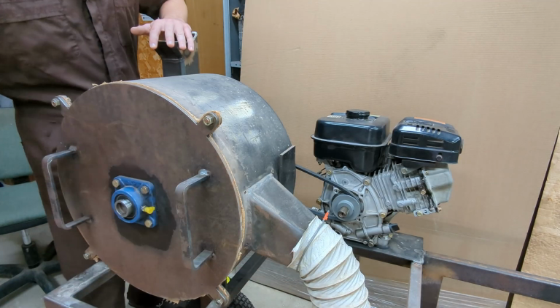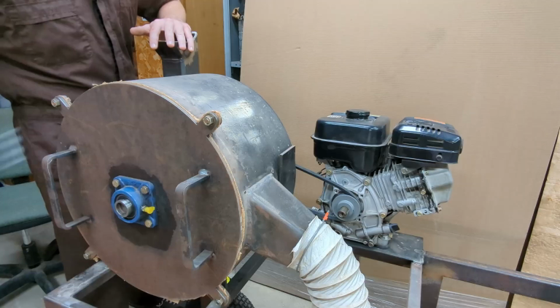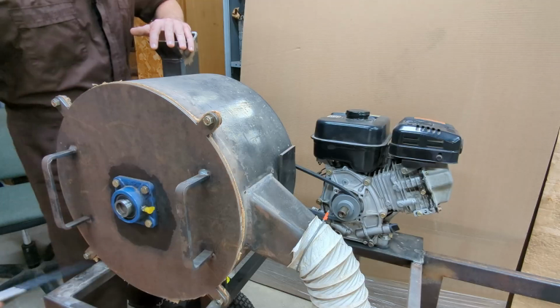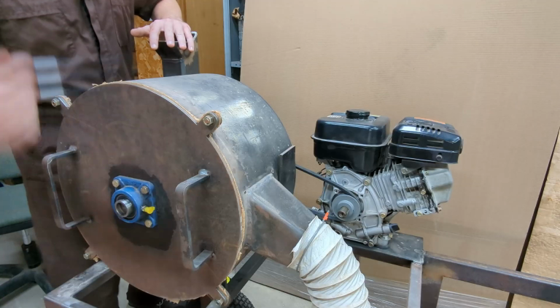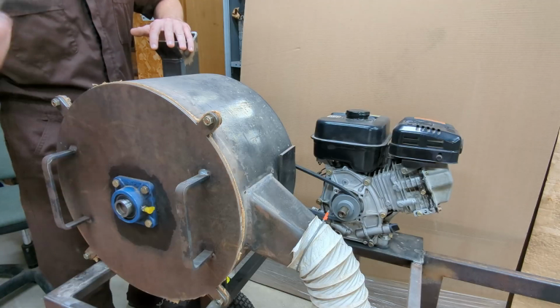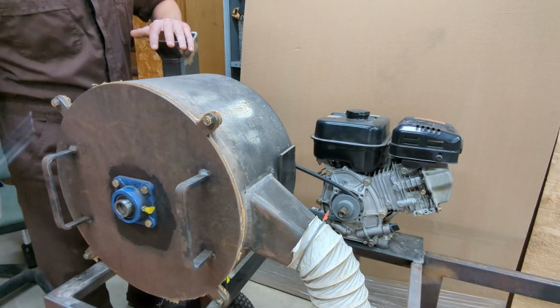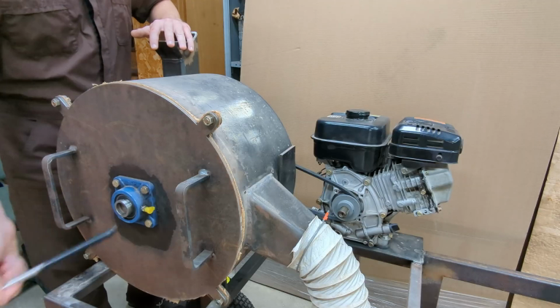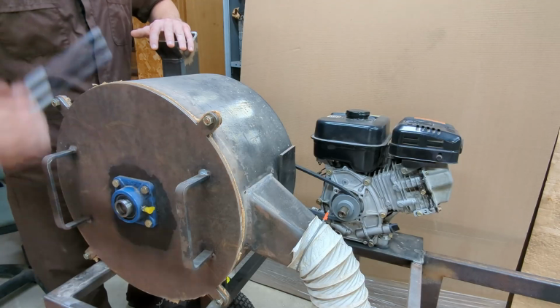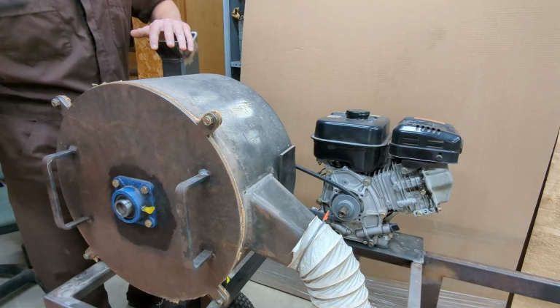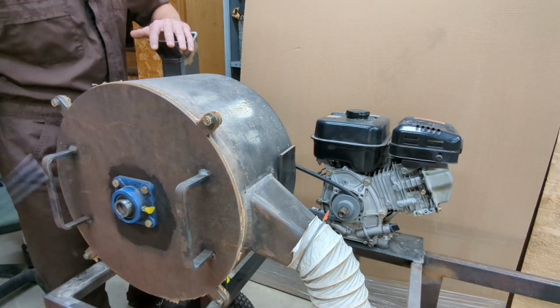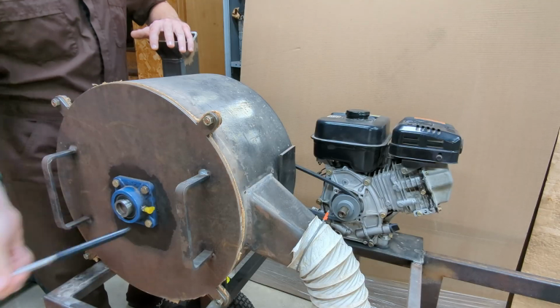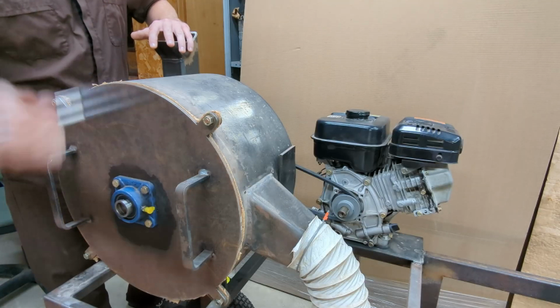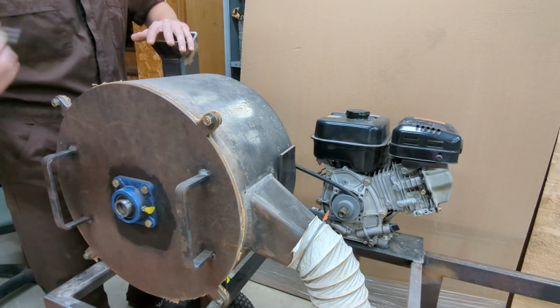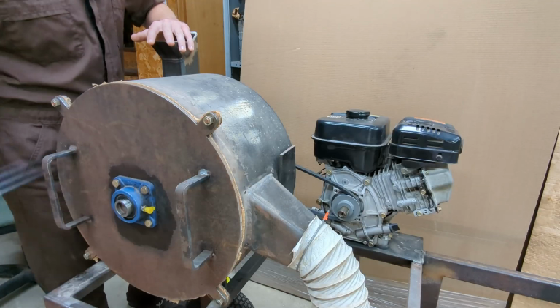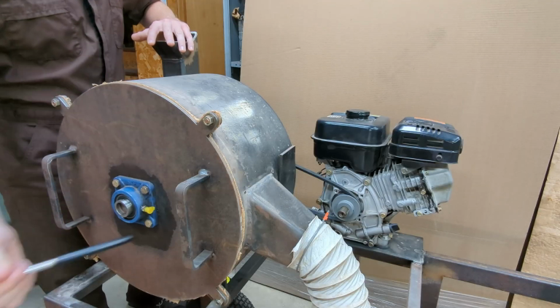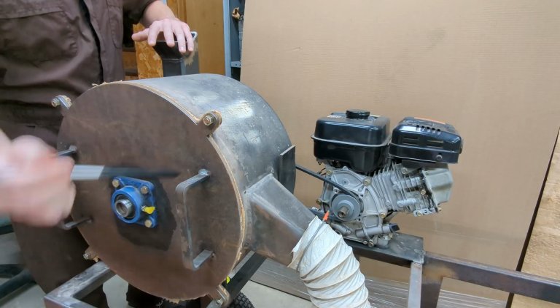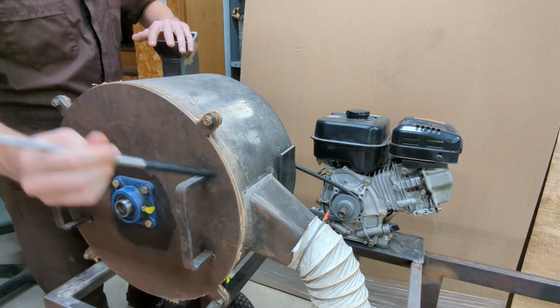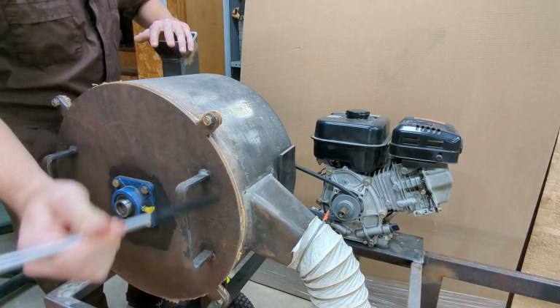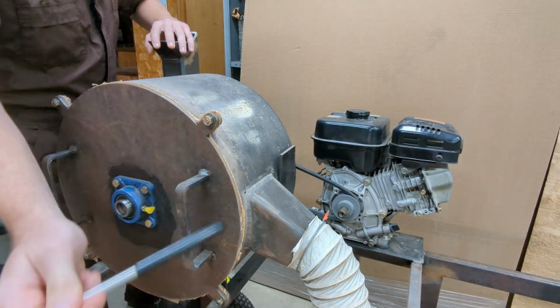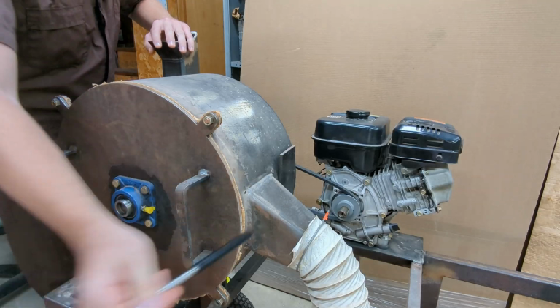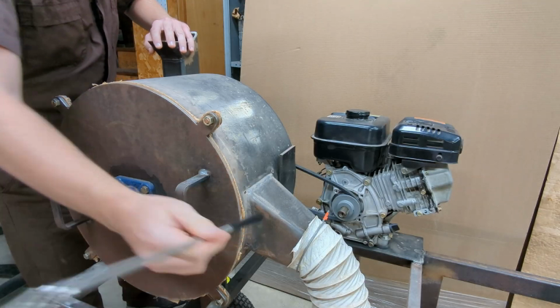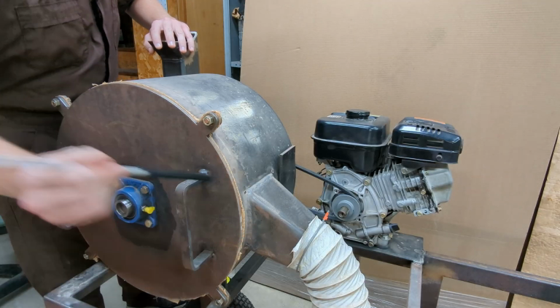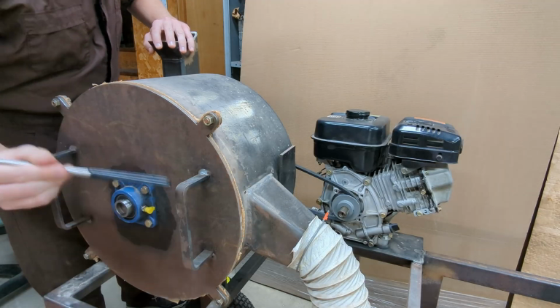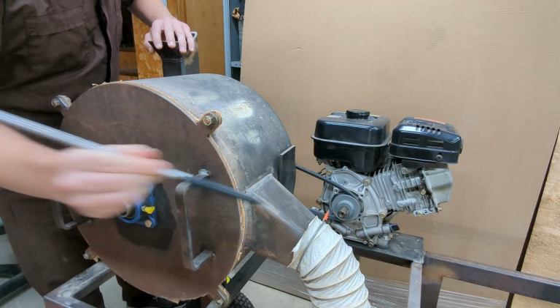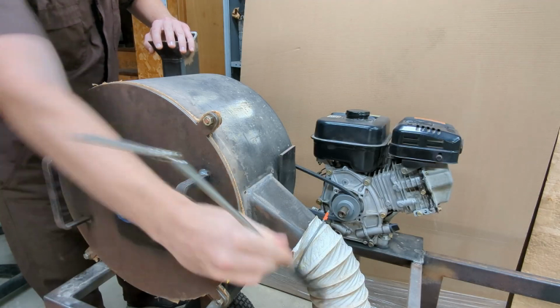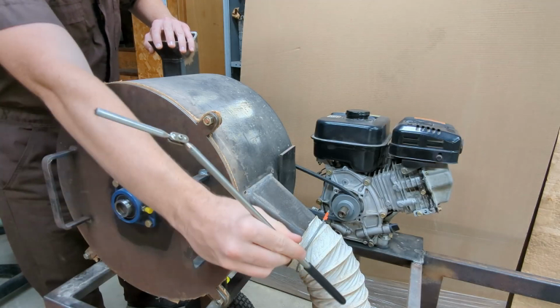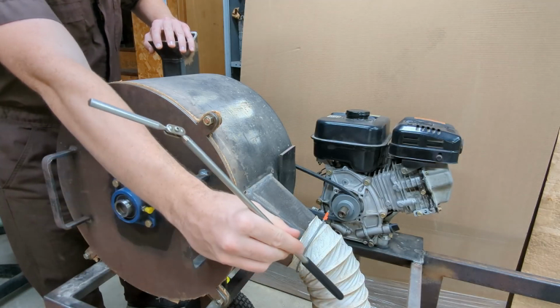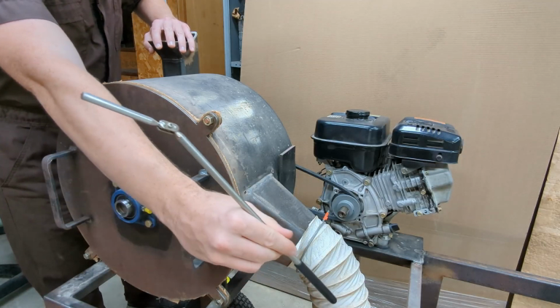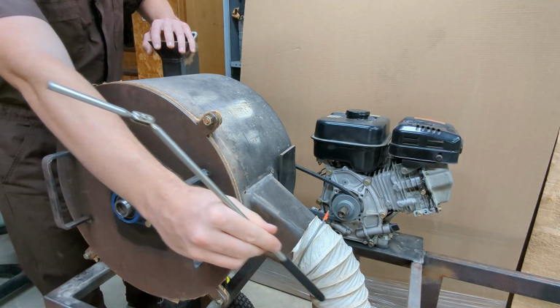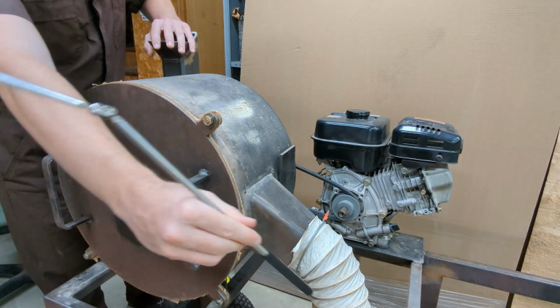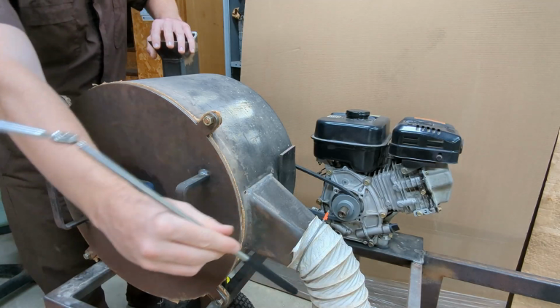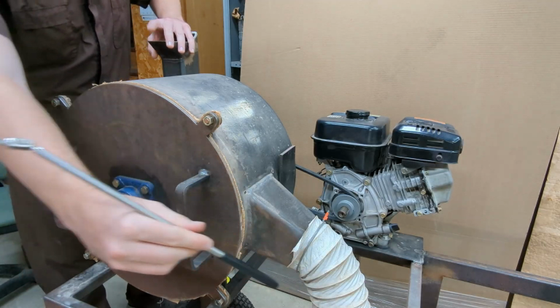As it's pulverizing the rock, once the rock is the right size to go through the screen, it then gets ejected out through the exhaust.